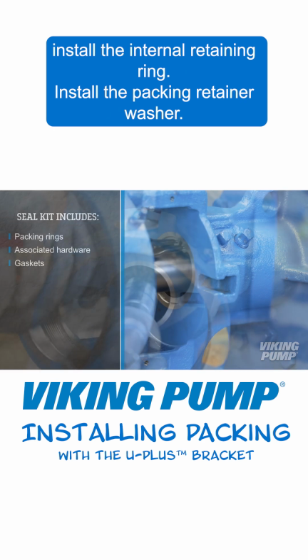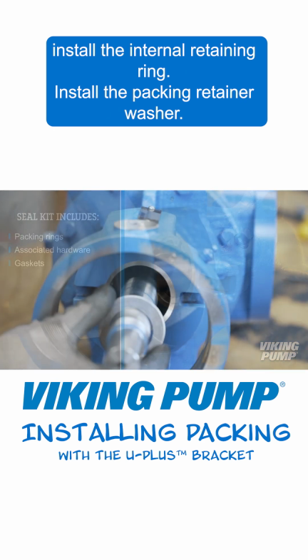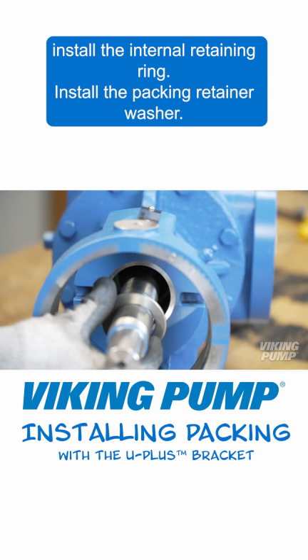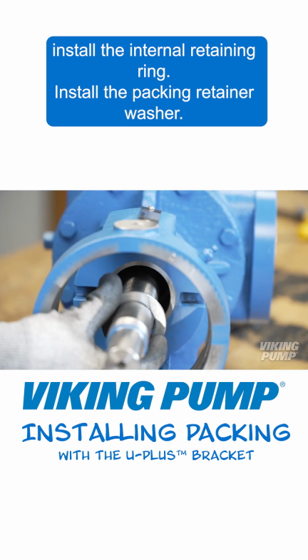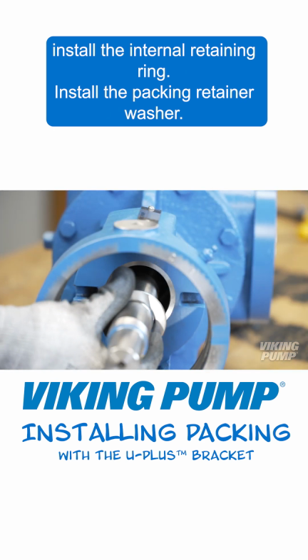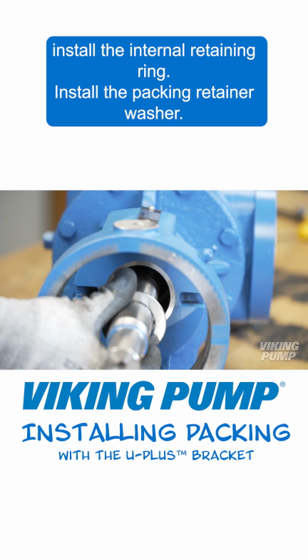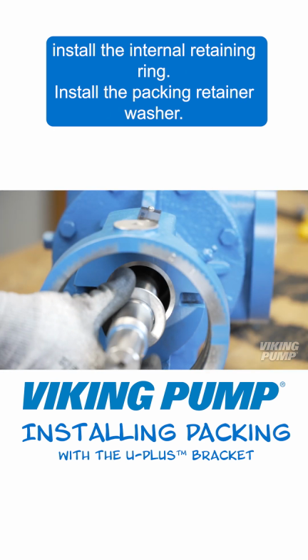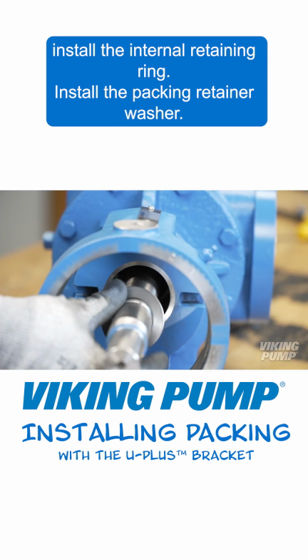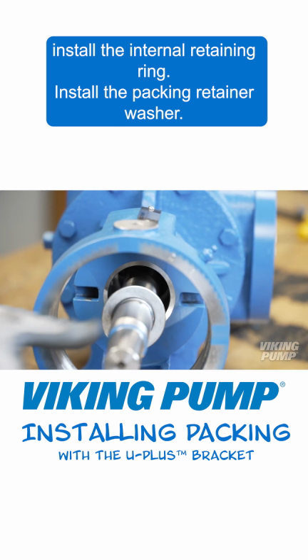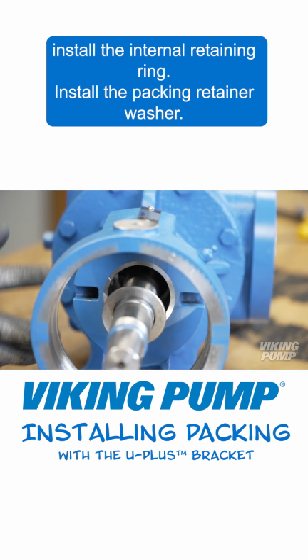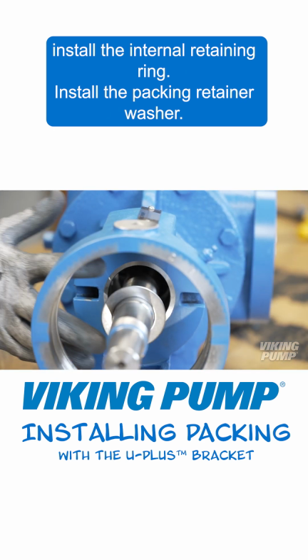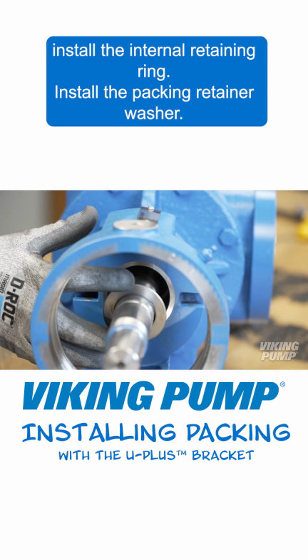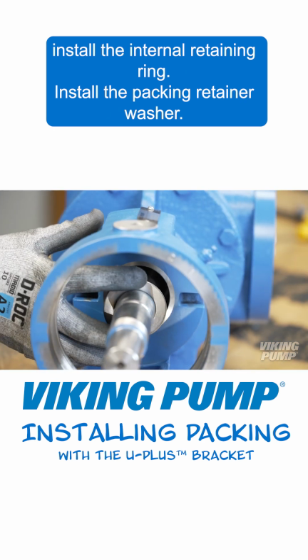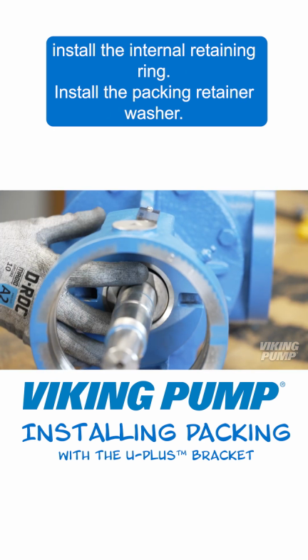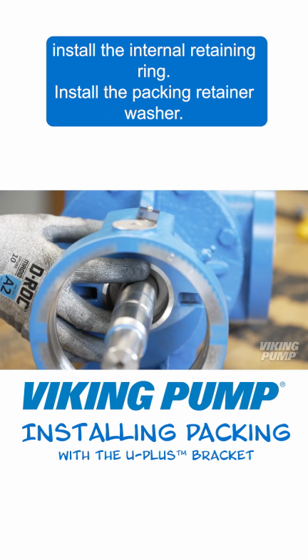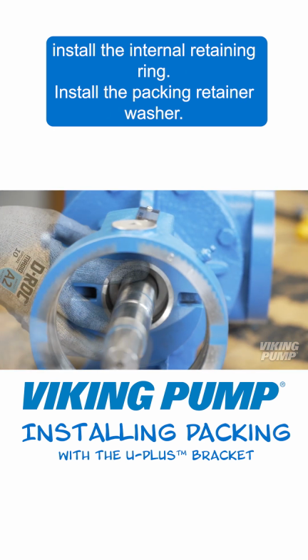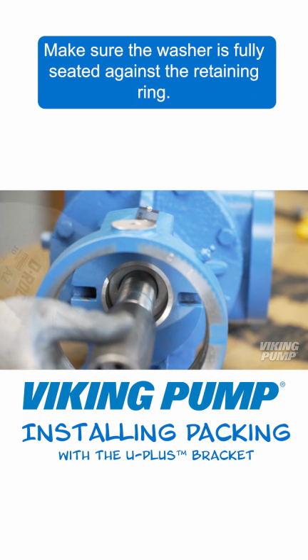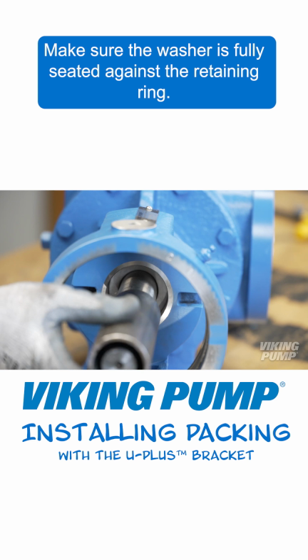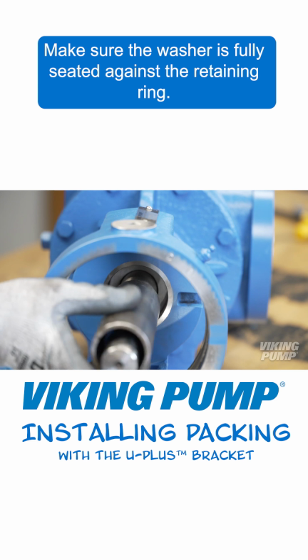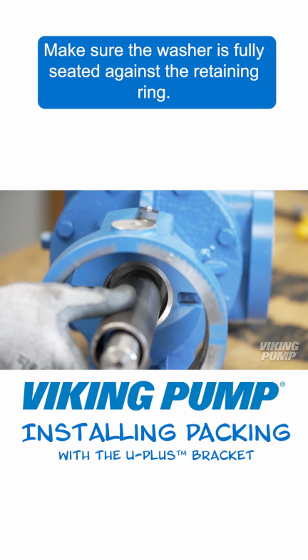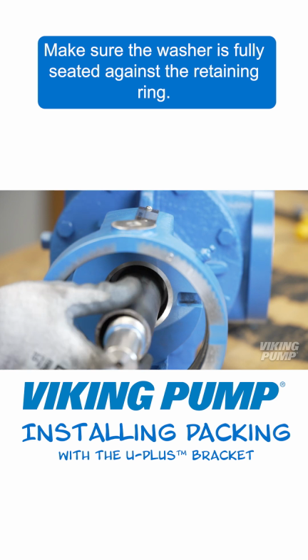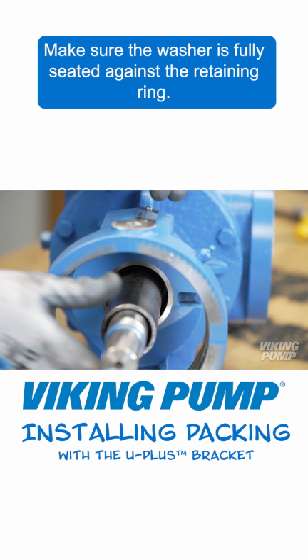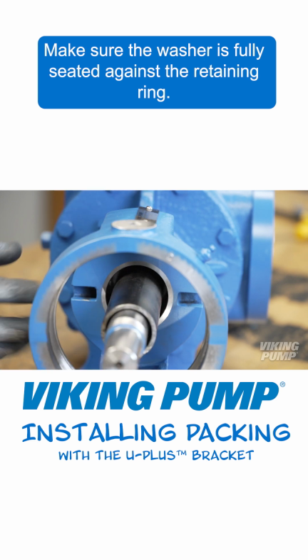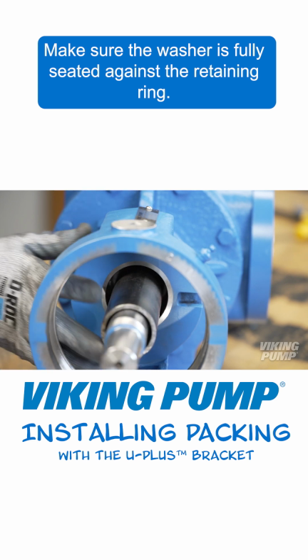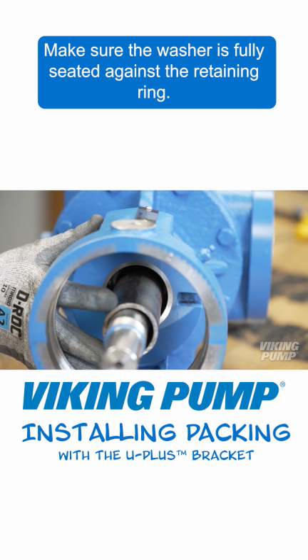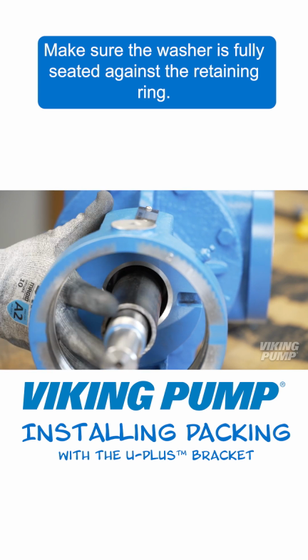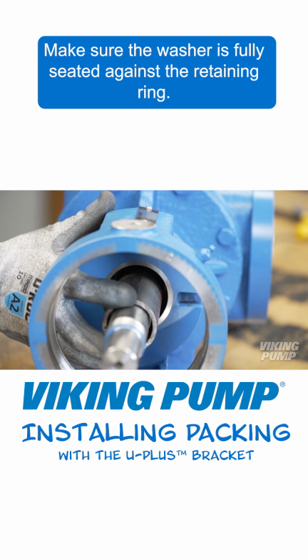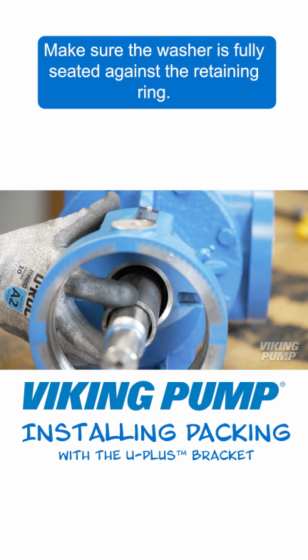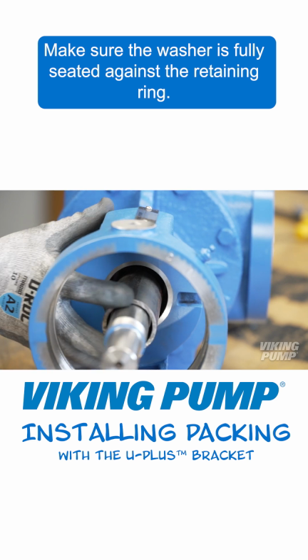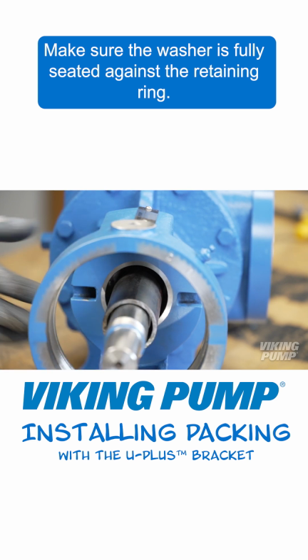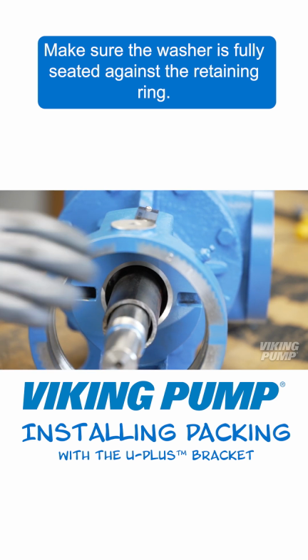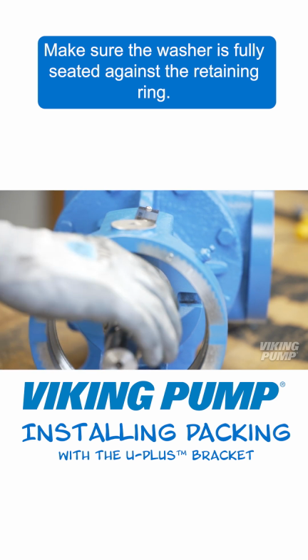Install the packing retainer washer. Make sure the washer is fully seated against the retaining ring.